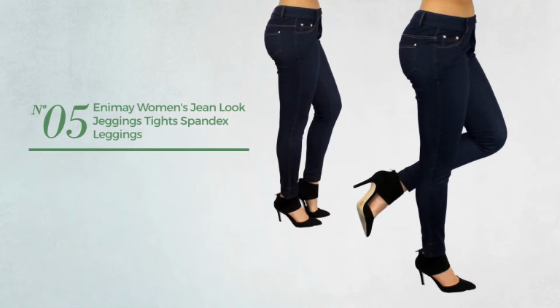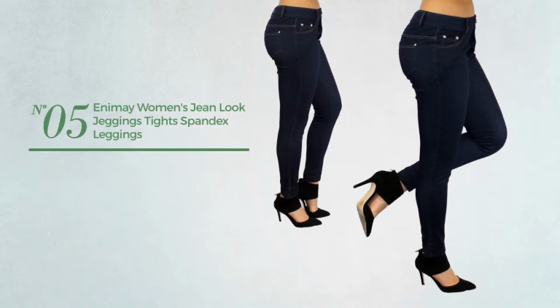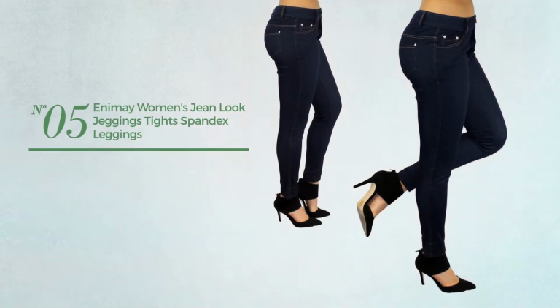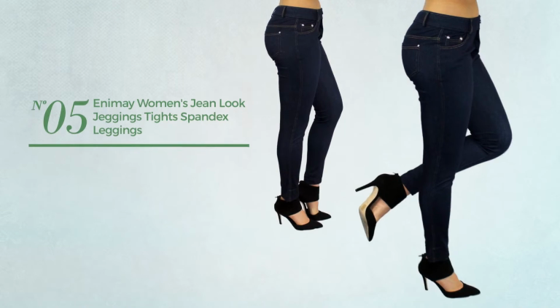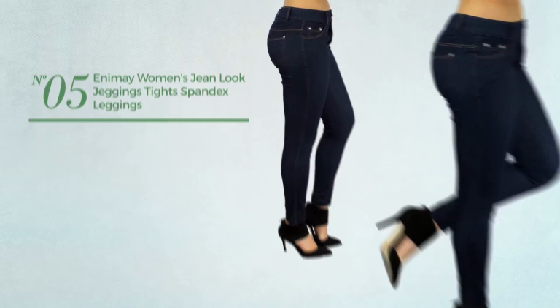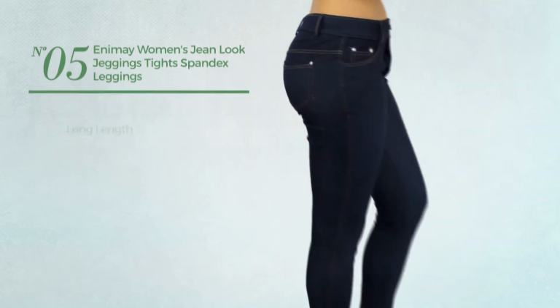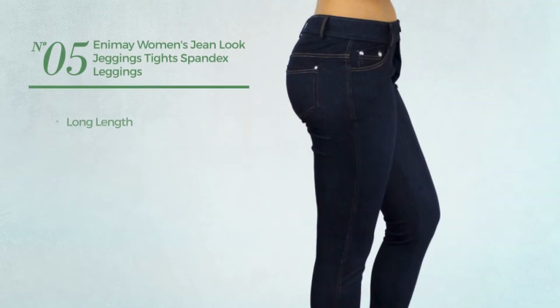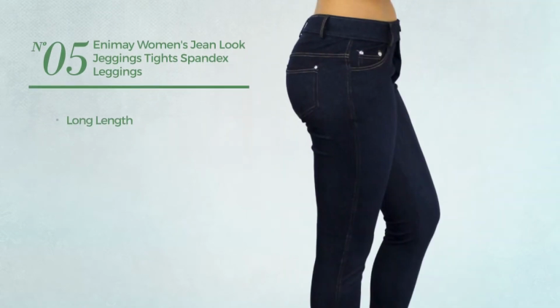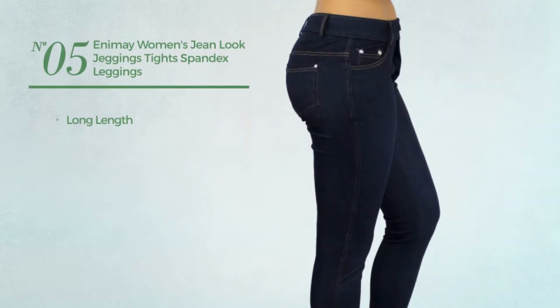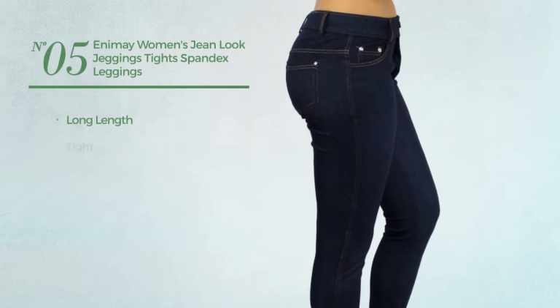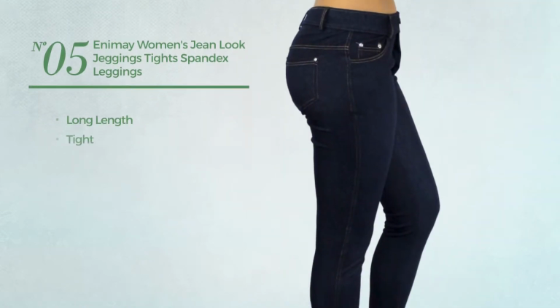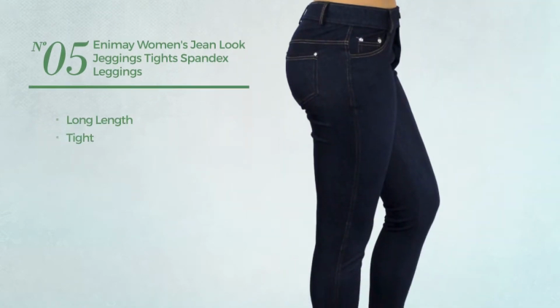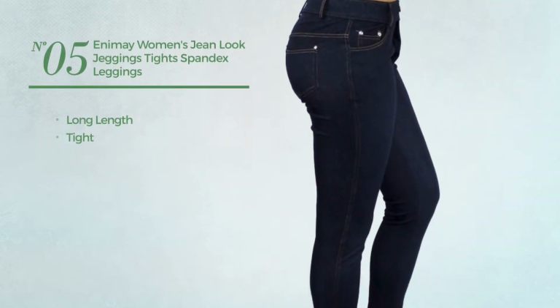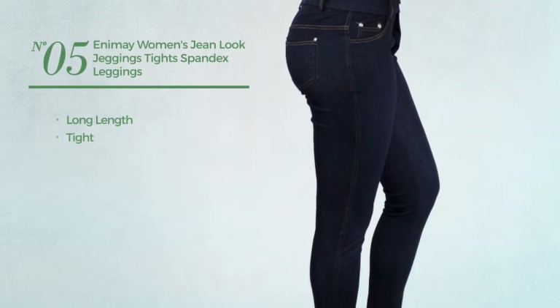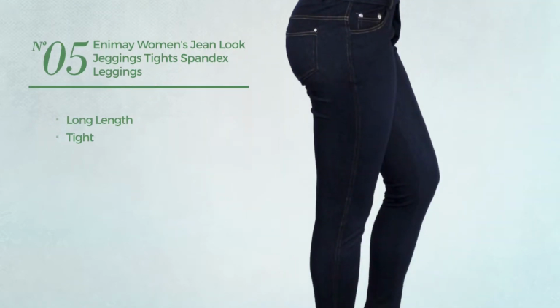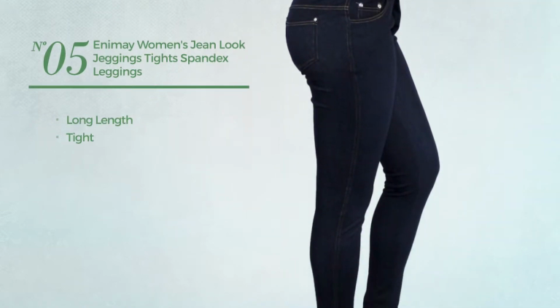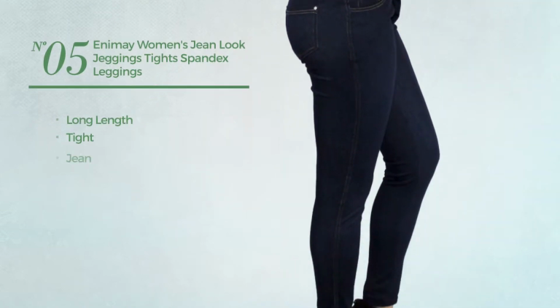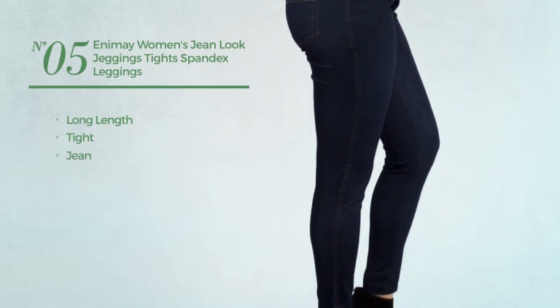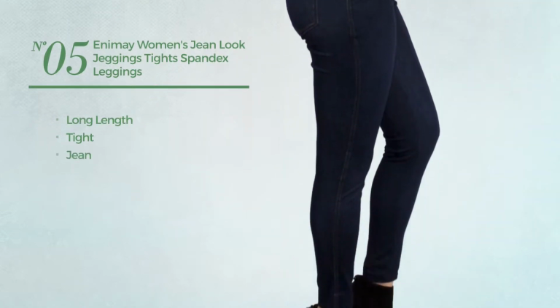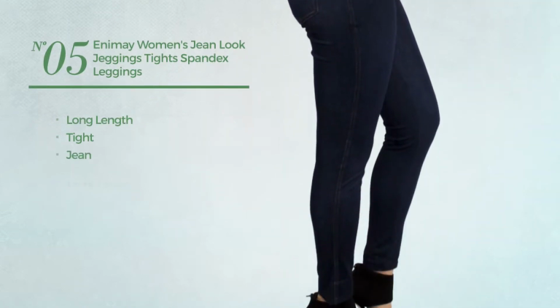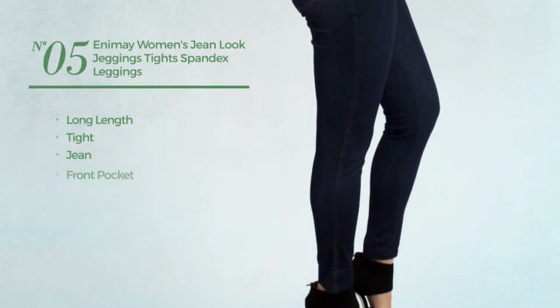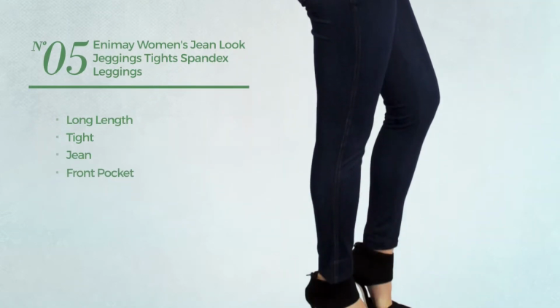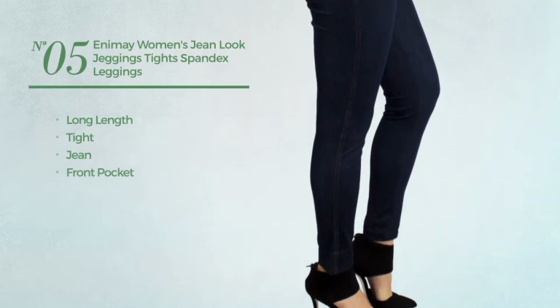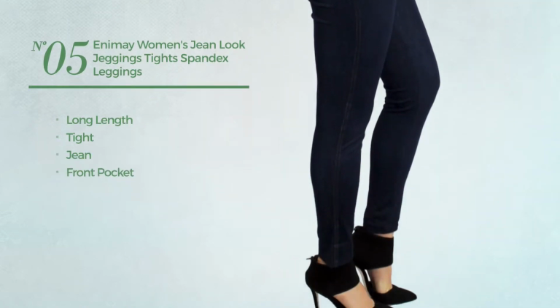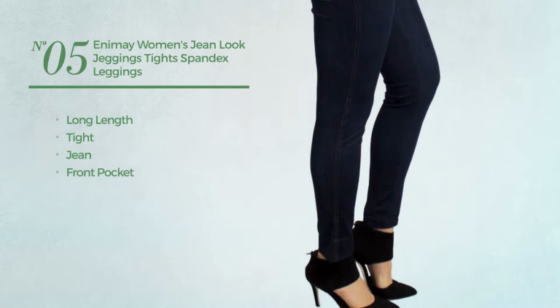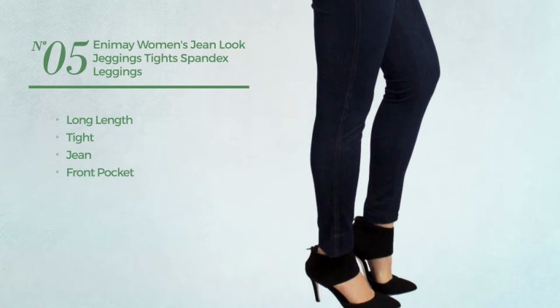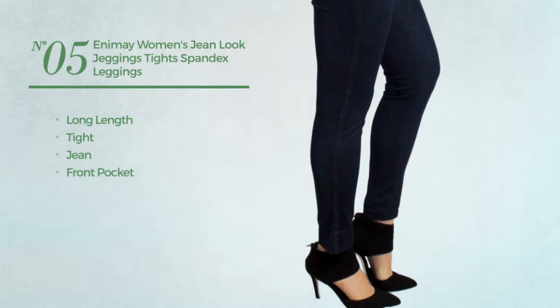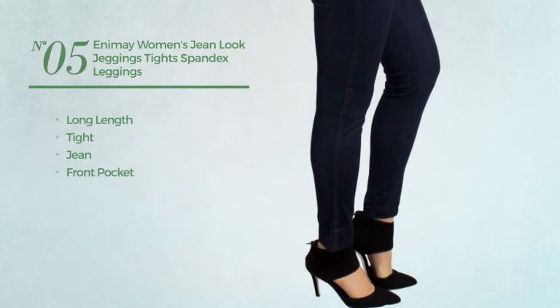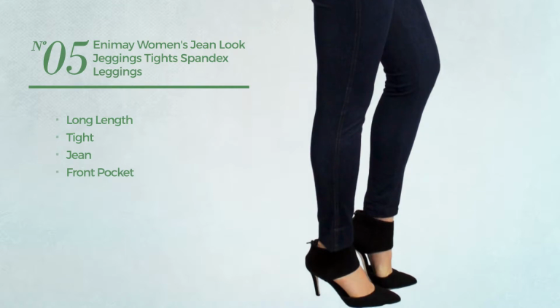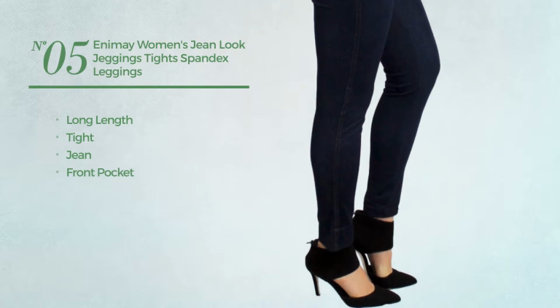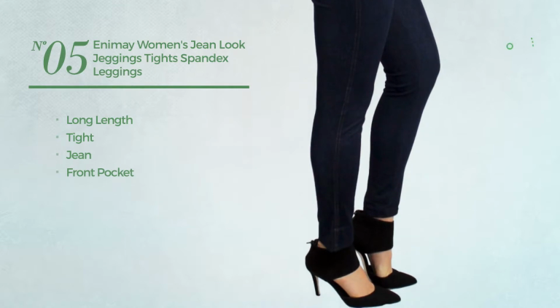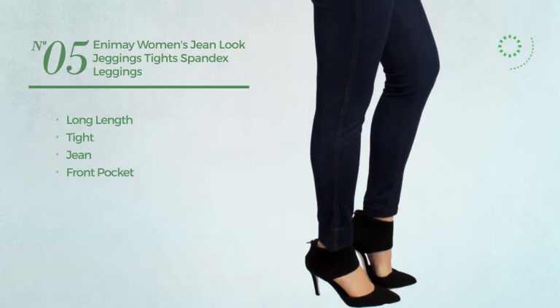Number 5. A long length tight leggings, made of jean, with a front pocket. Available in 8 other colors.